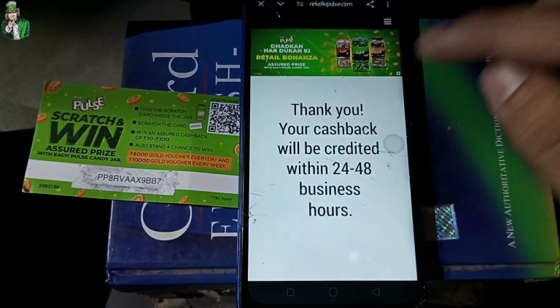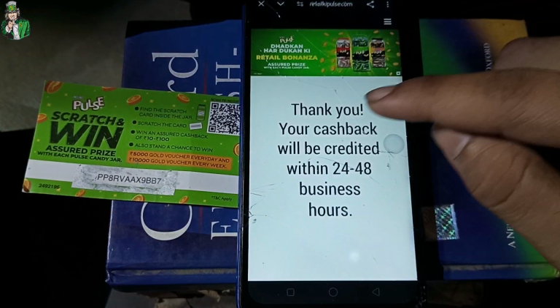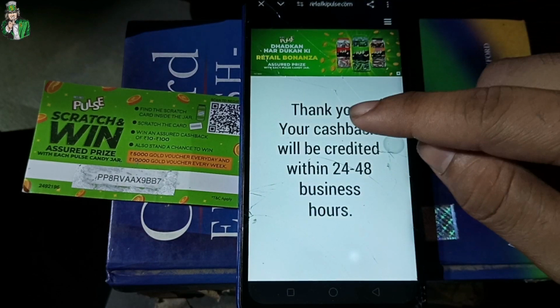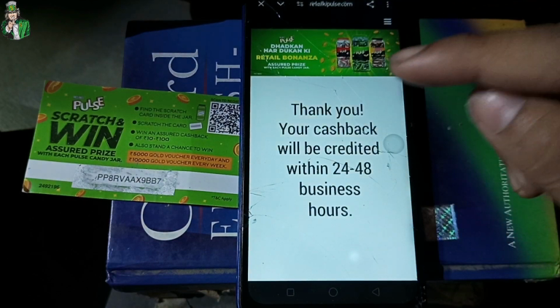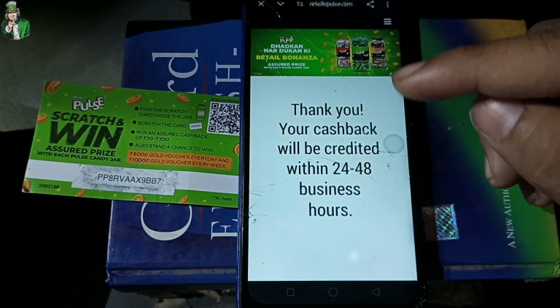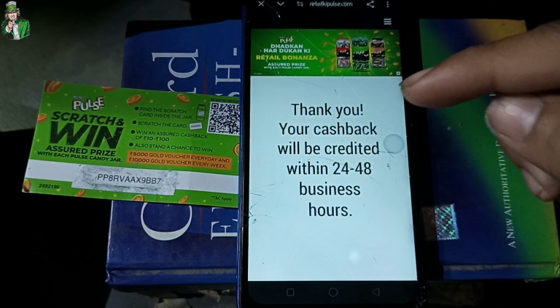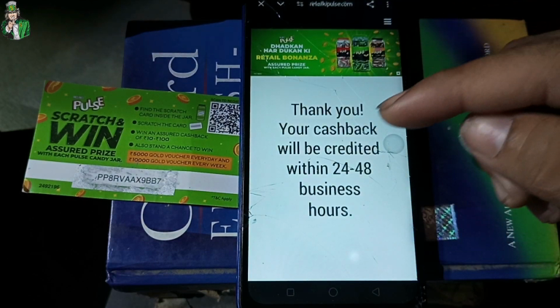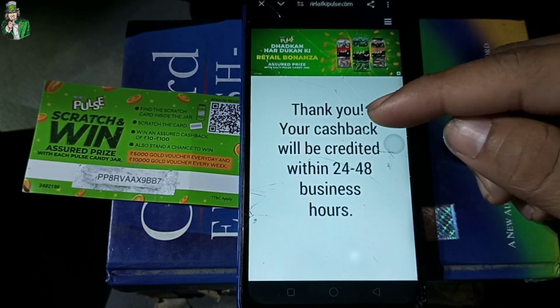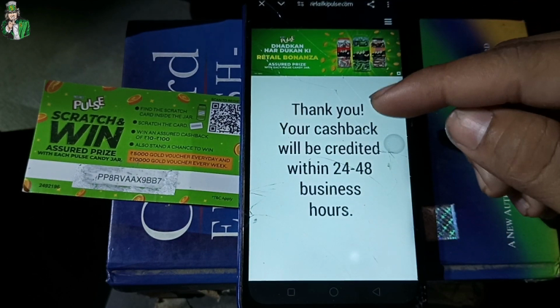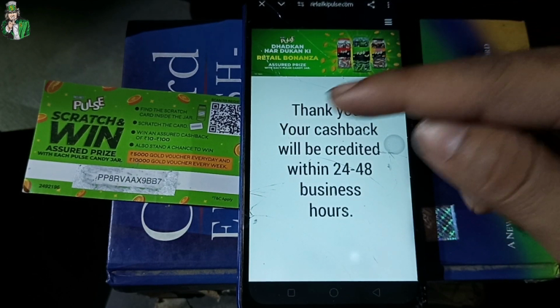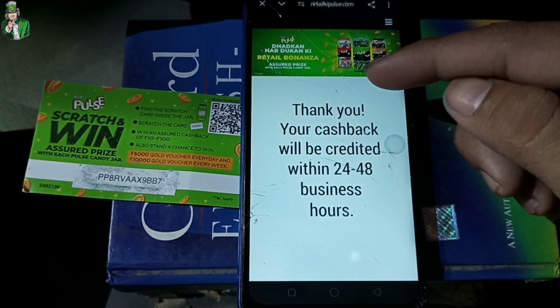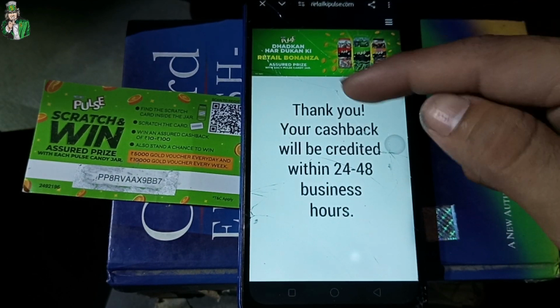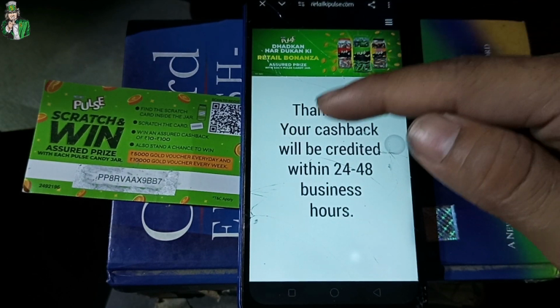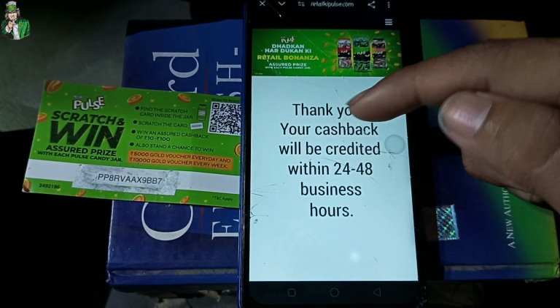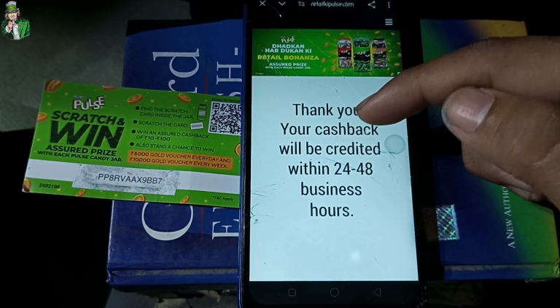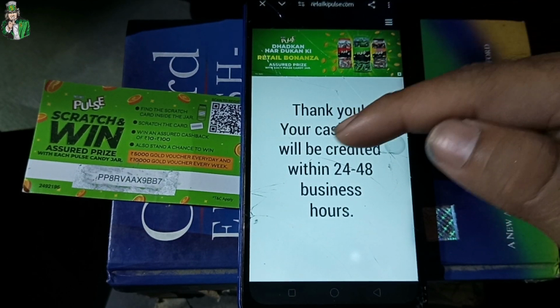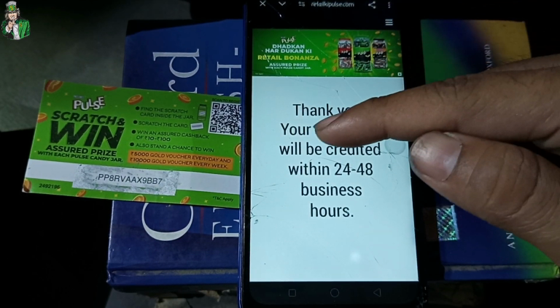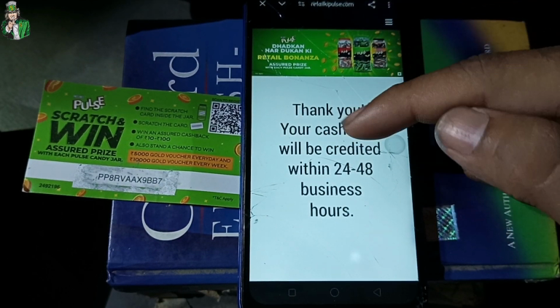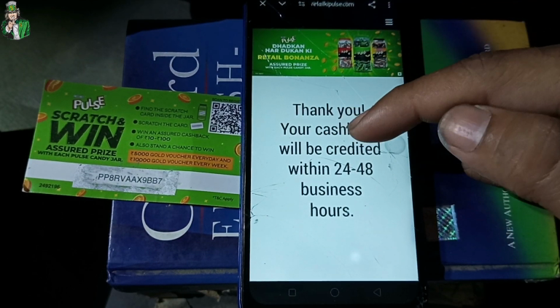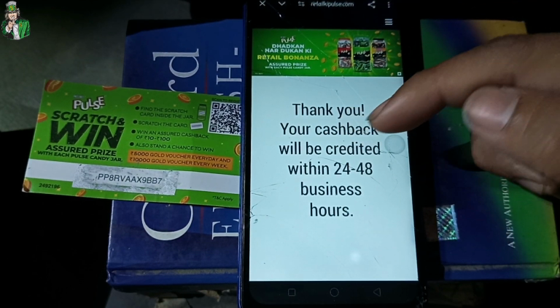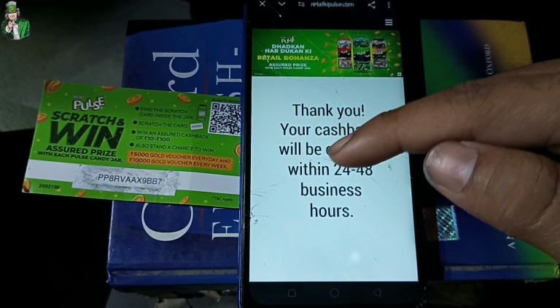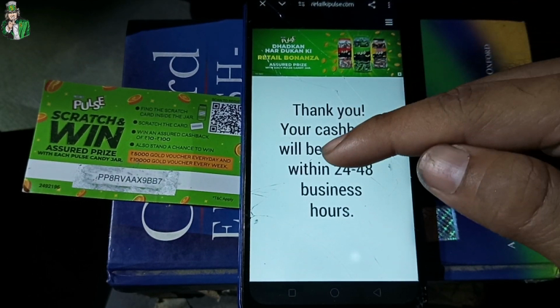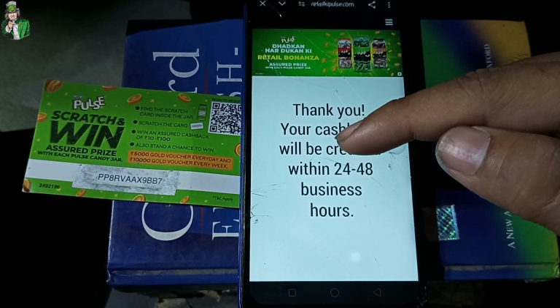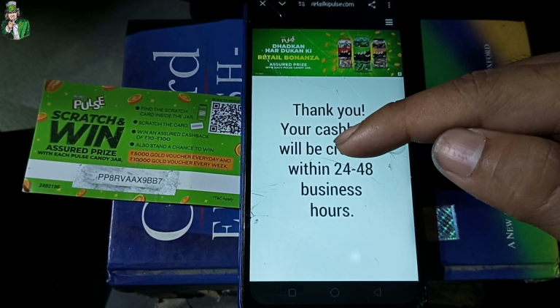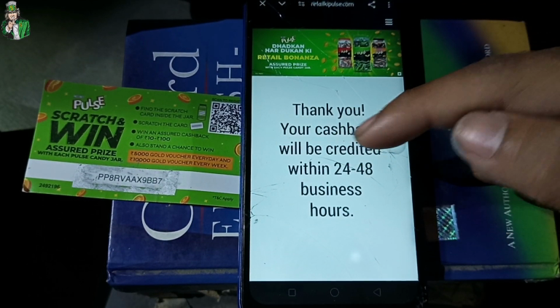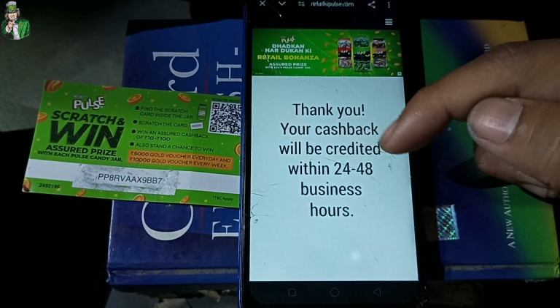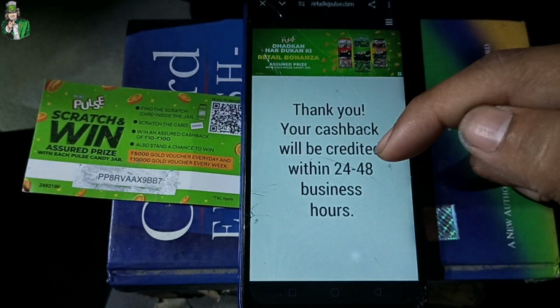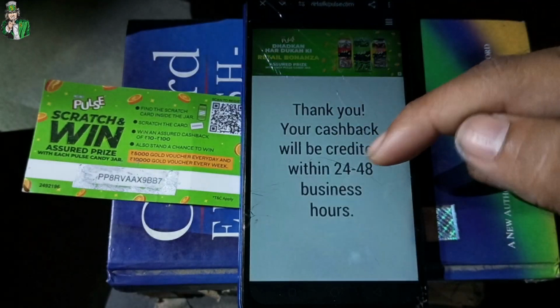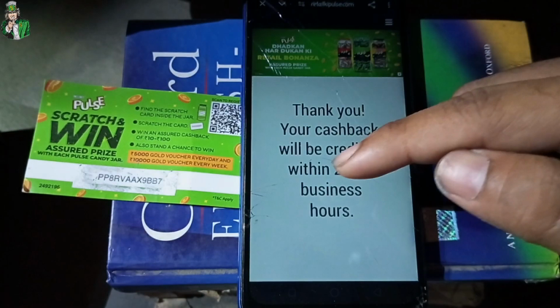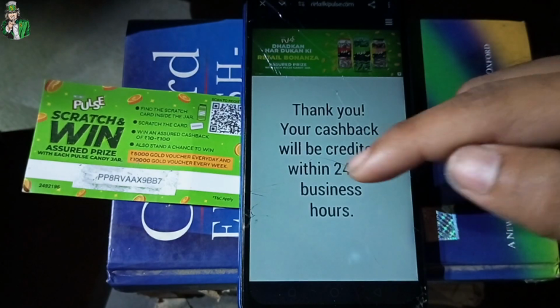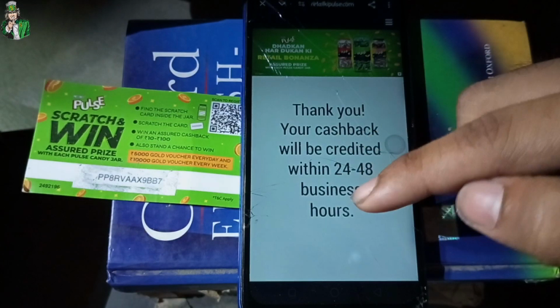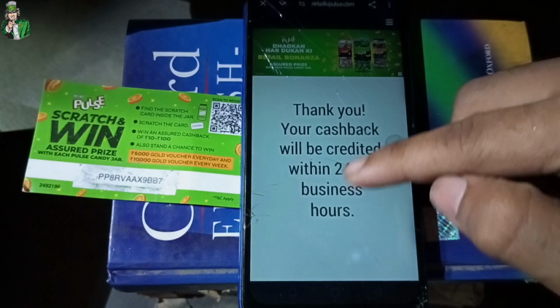As you can see, I will click on the right button here. Thank you — your cashback will be credited within 24 to 48 business hours.